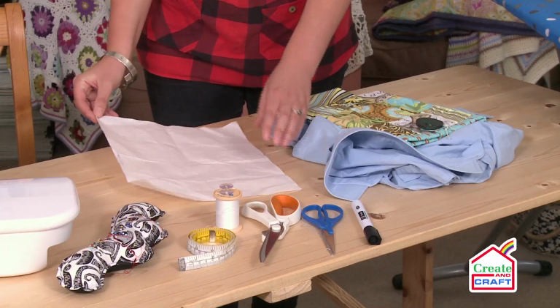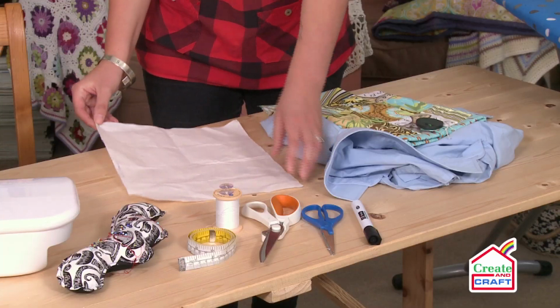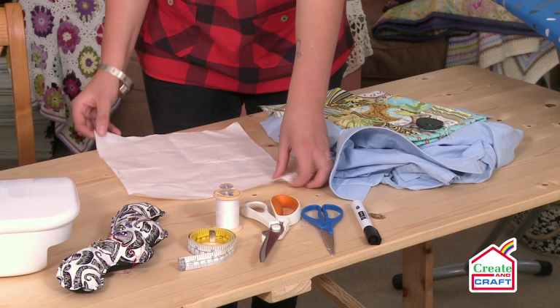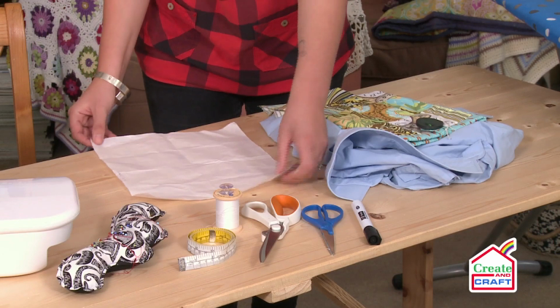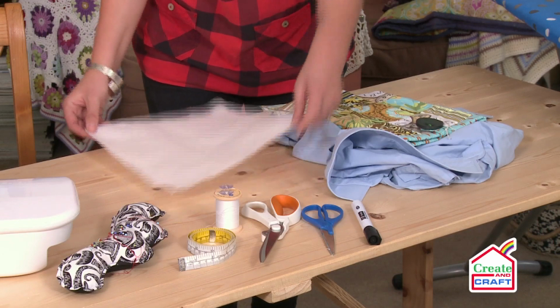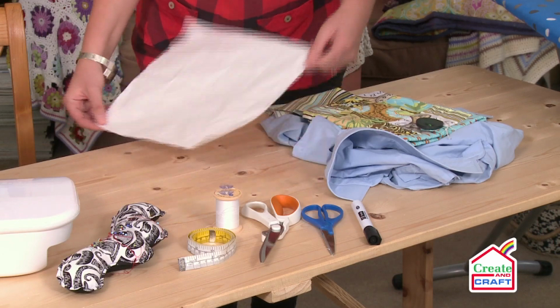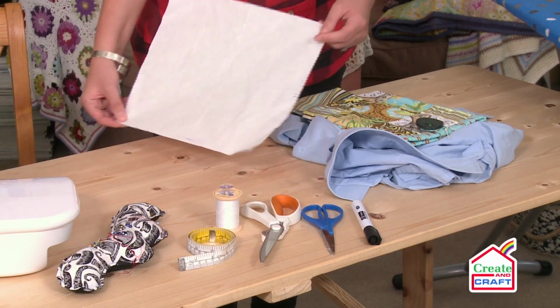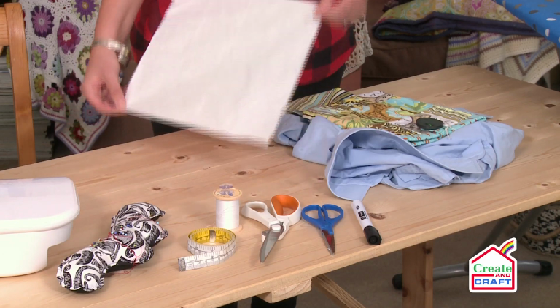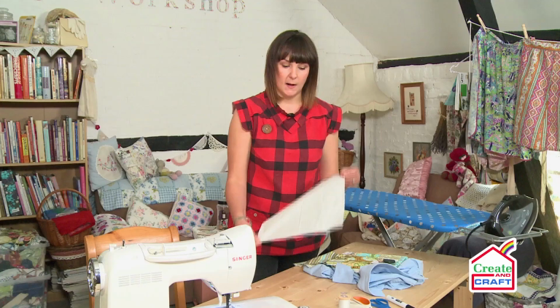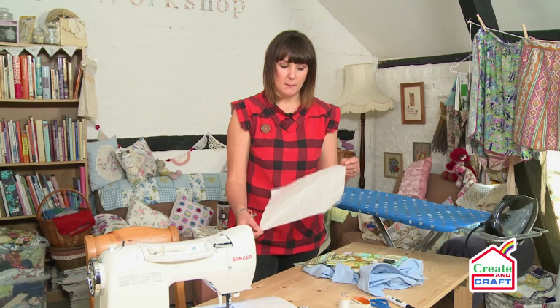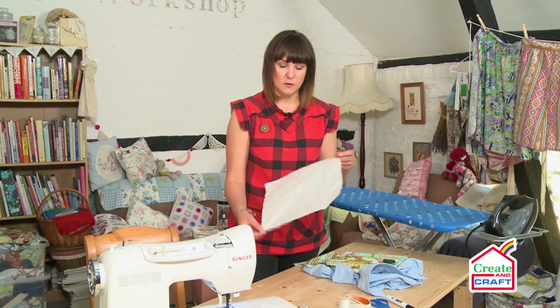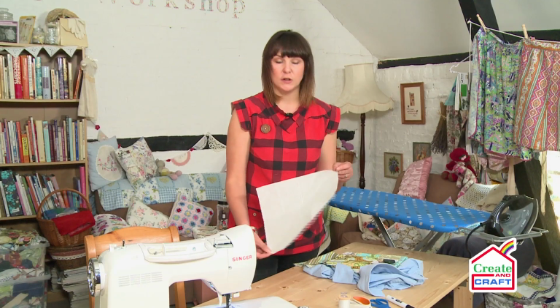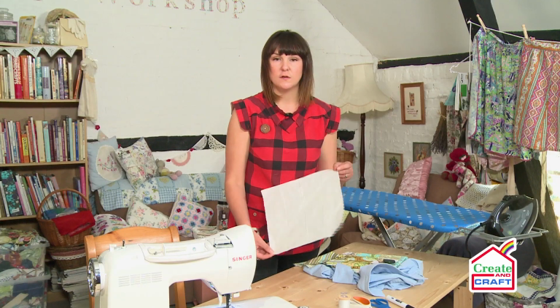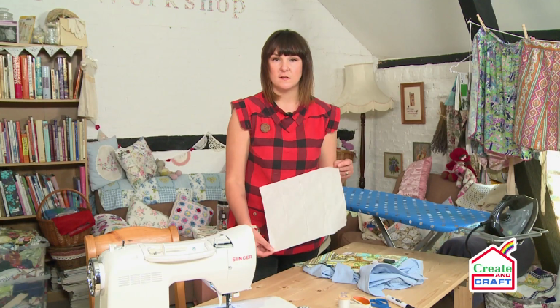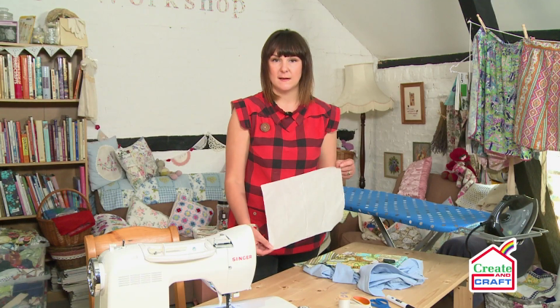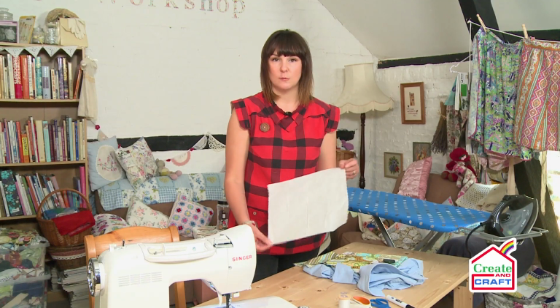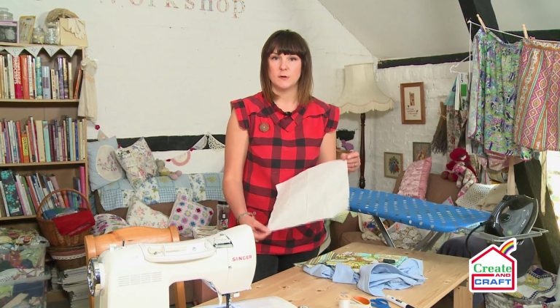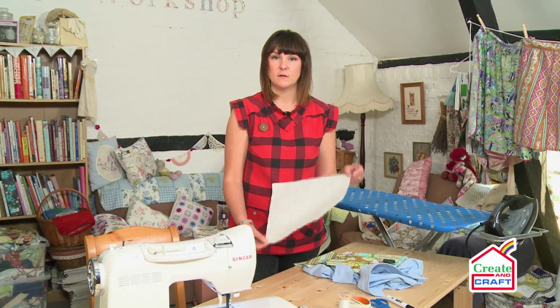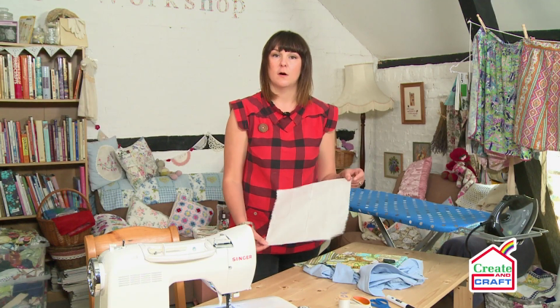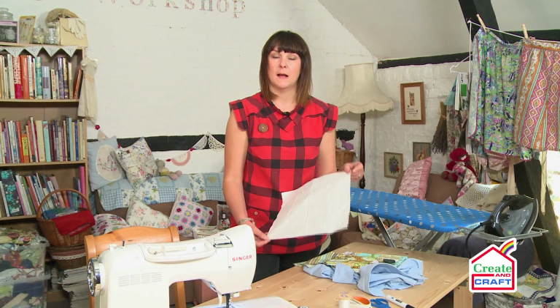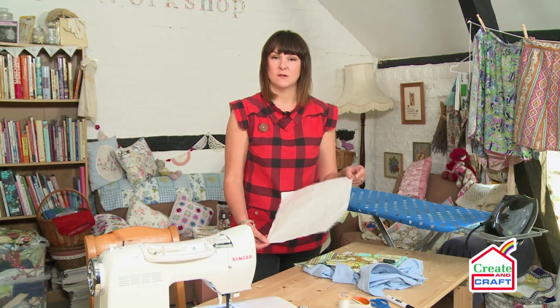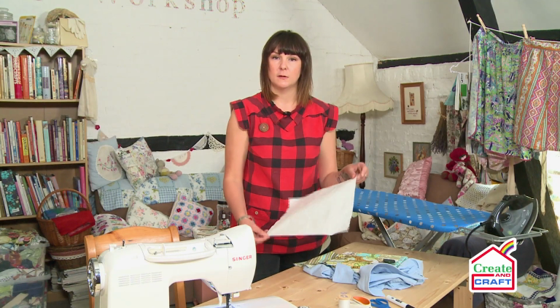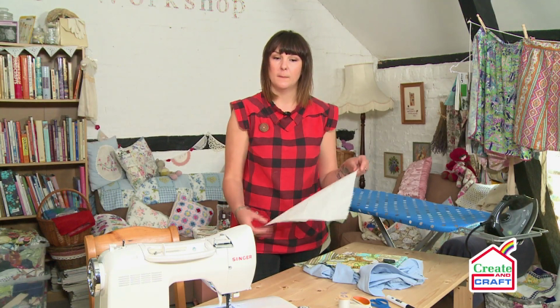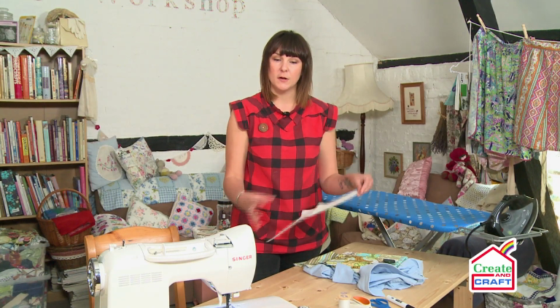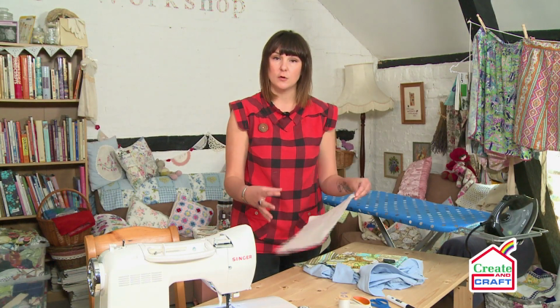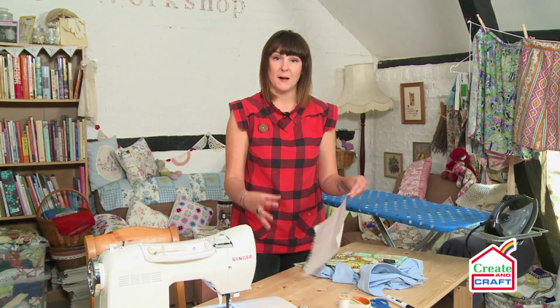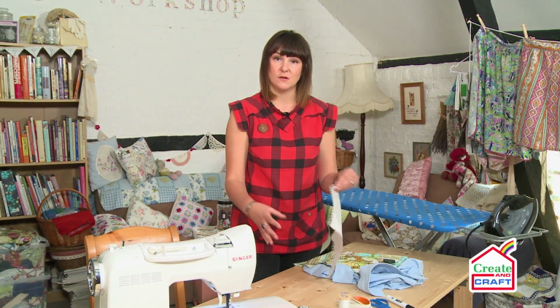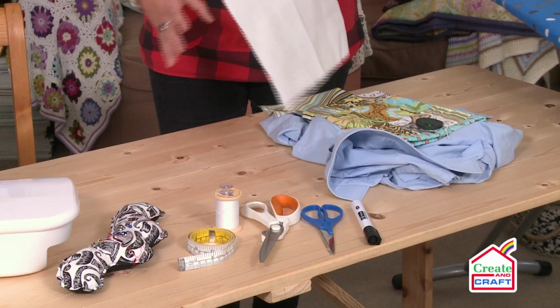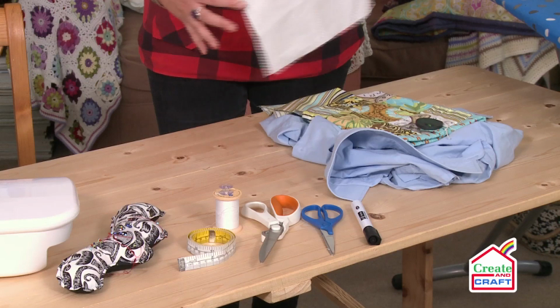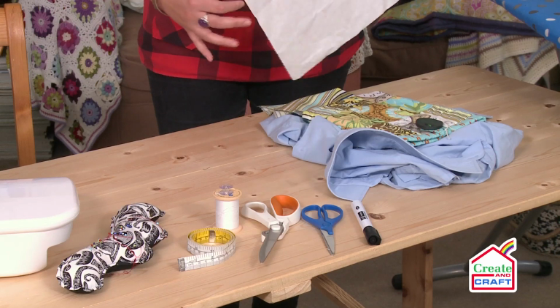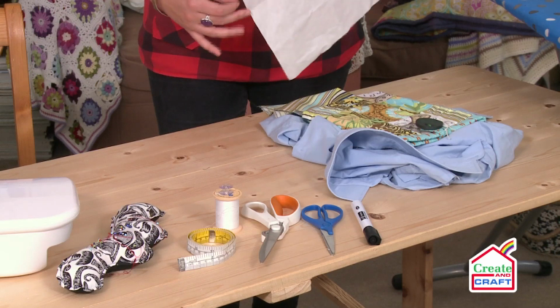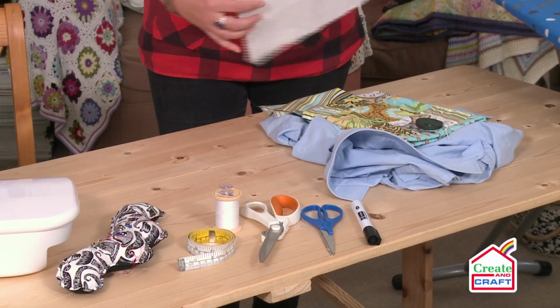Once you've cut that out, you're going to use this later when you start actually combining your patches and scraps together.